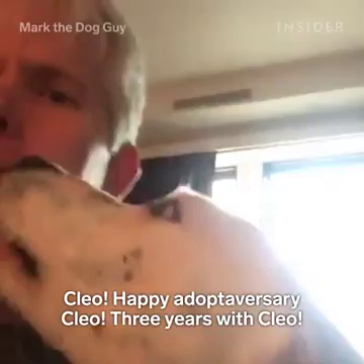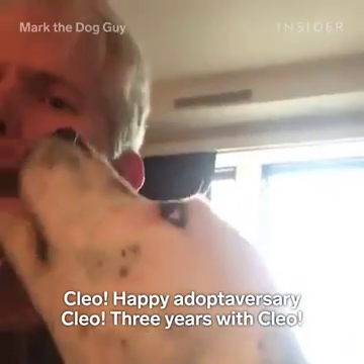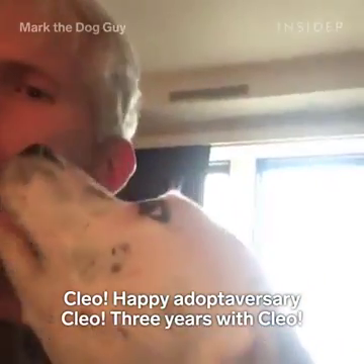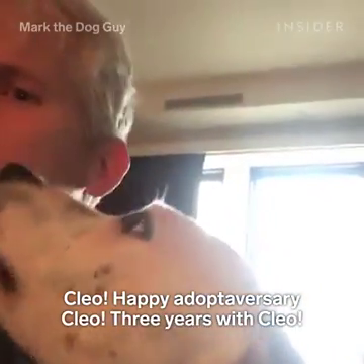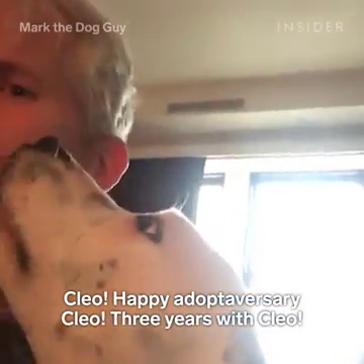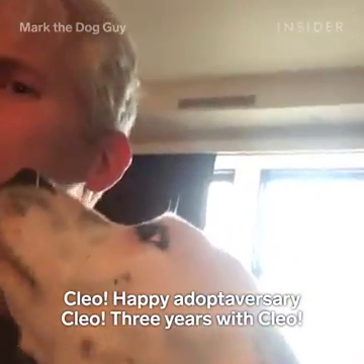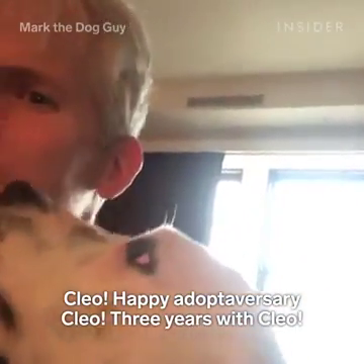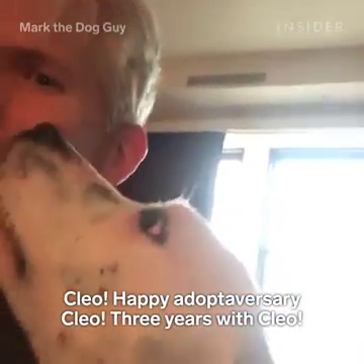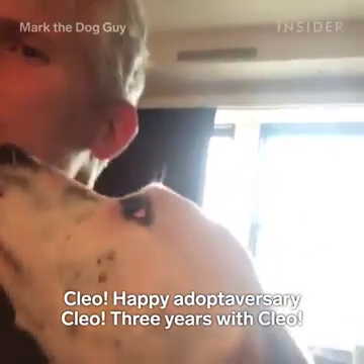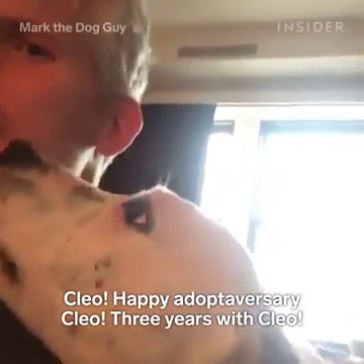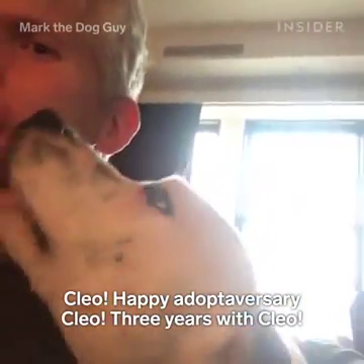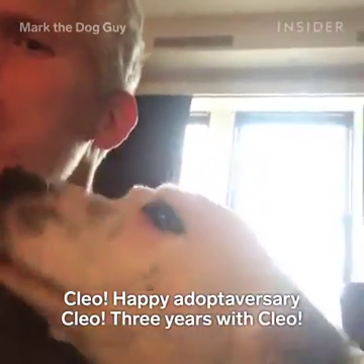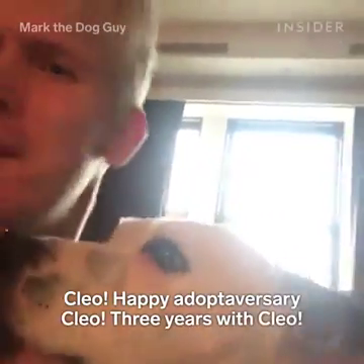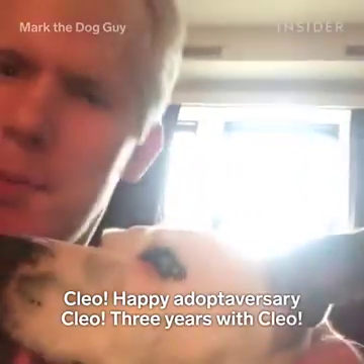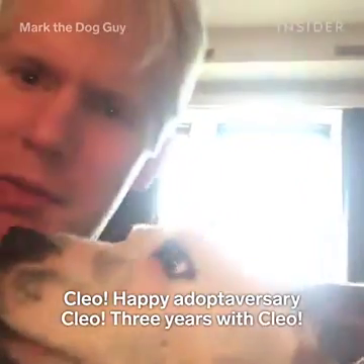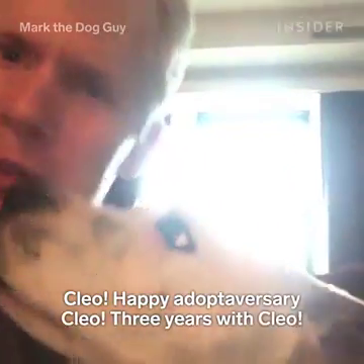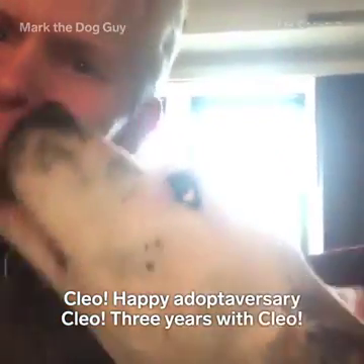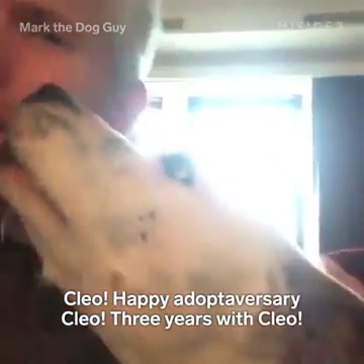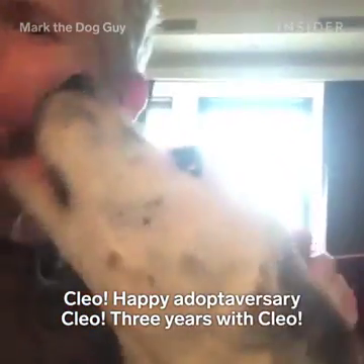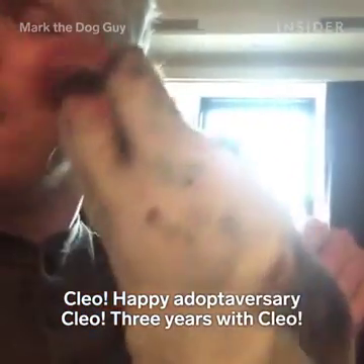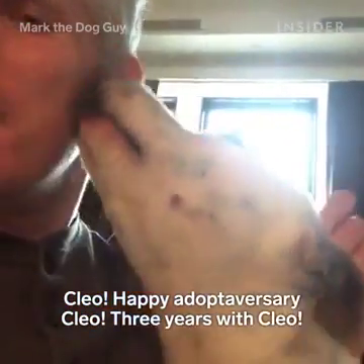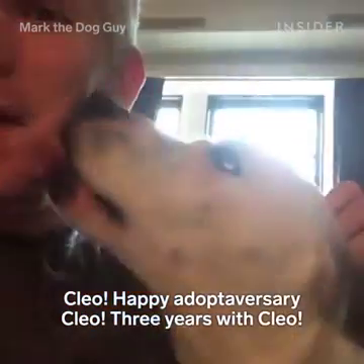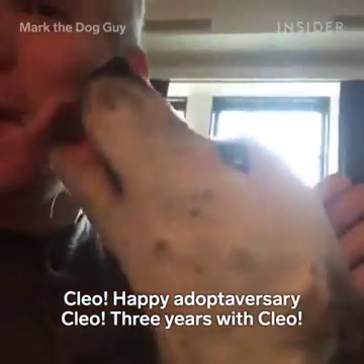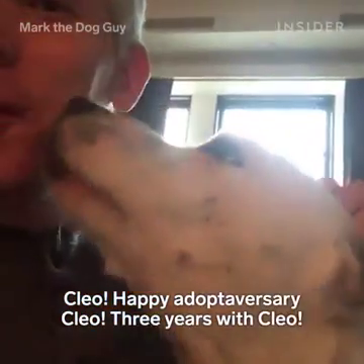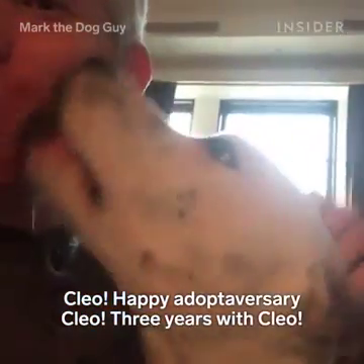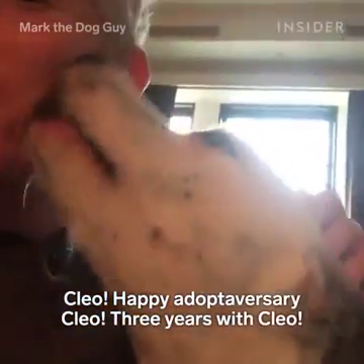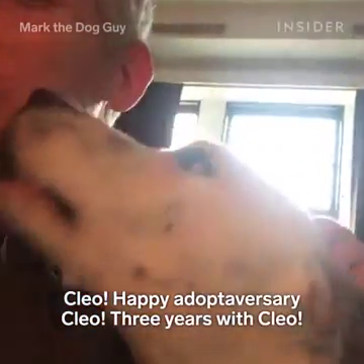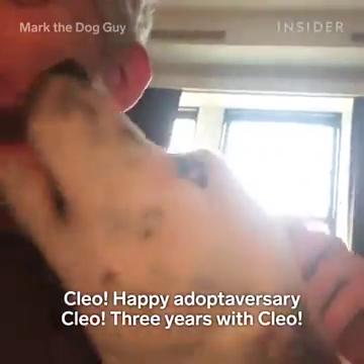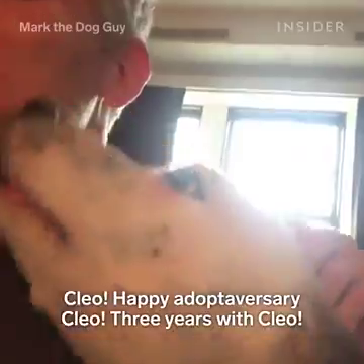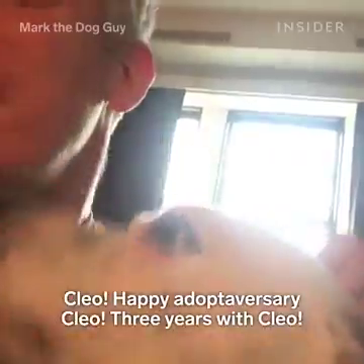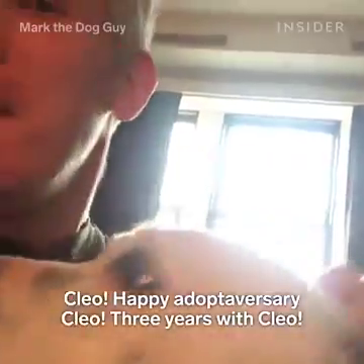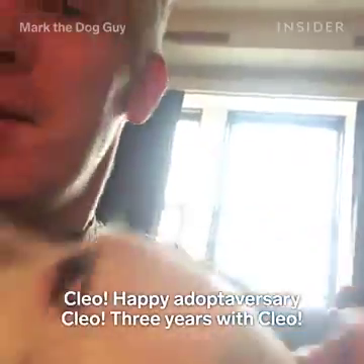Clio, happy Adoptiversary, Clio. Three years with Clio.